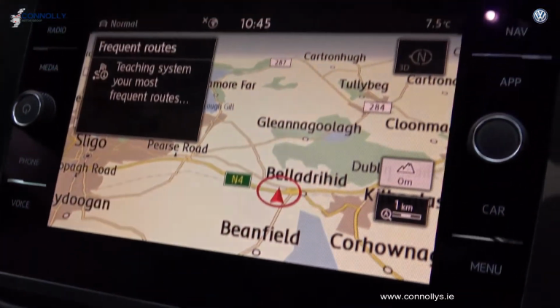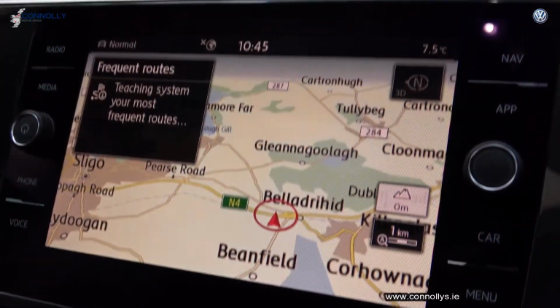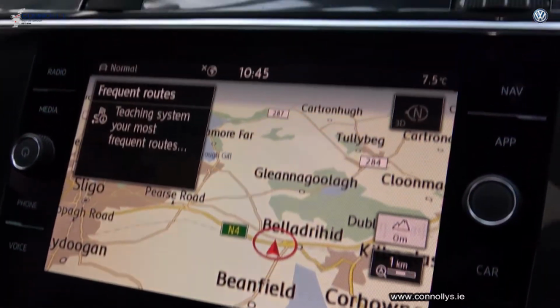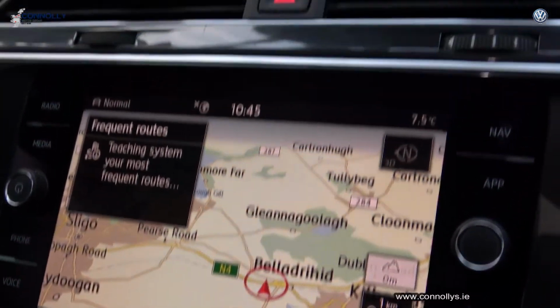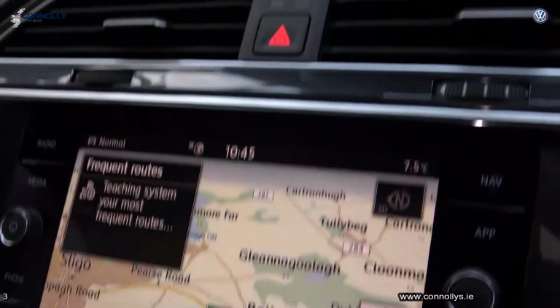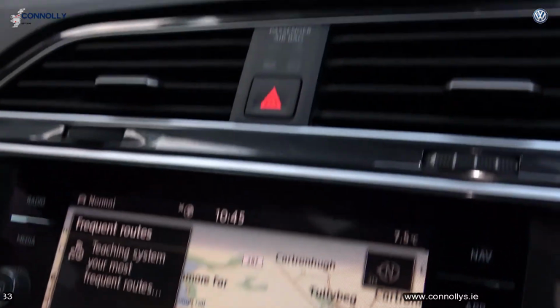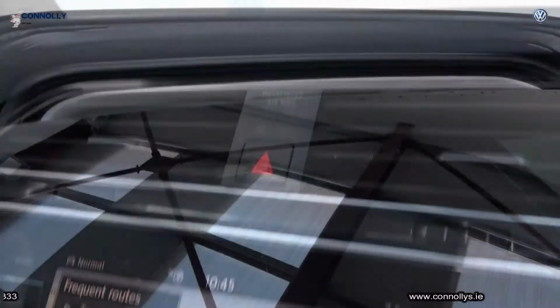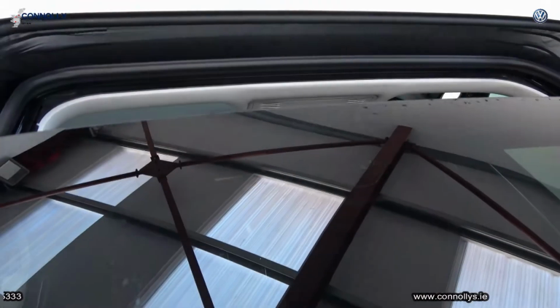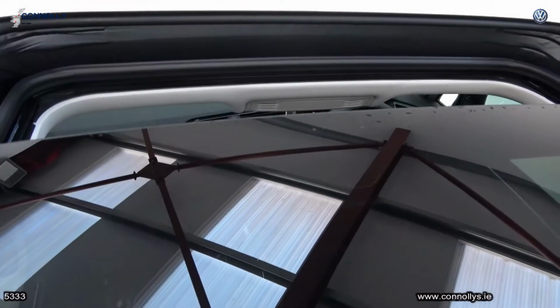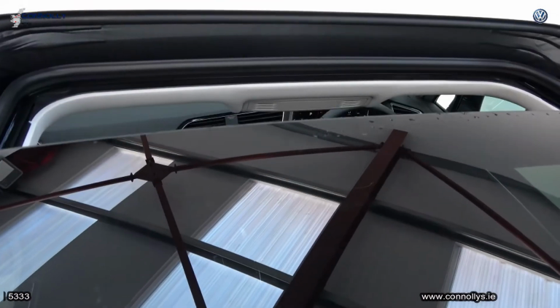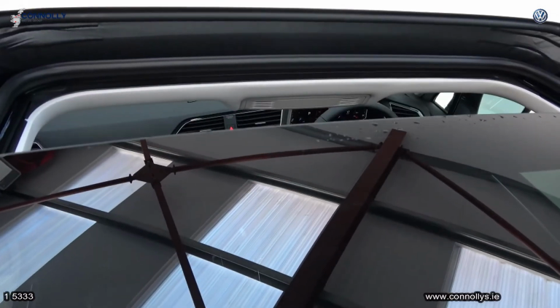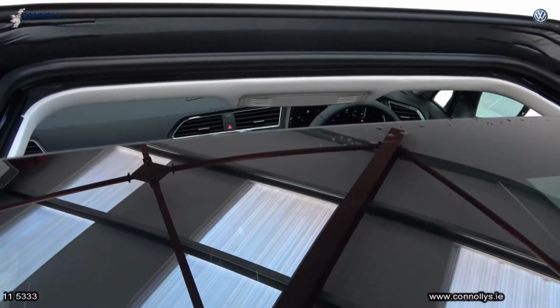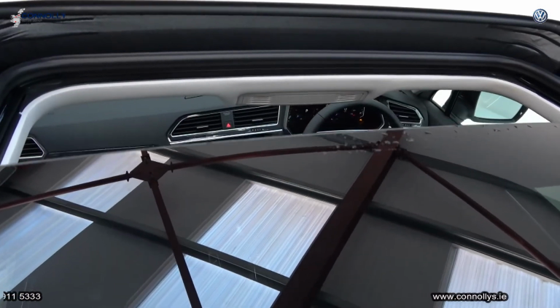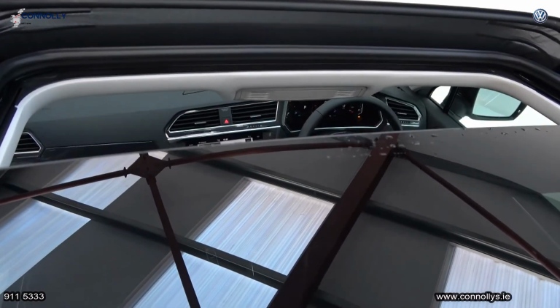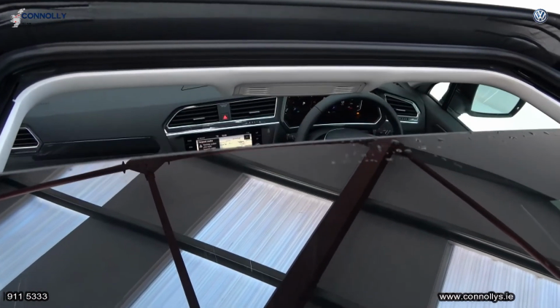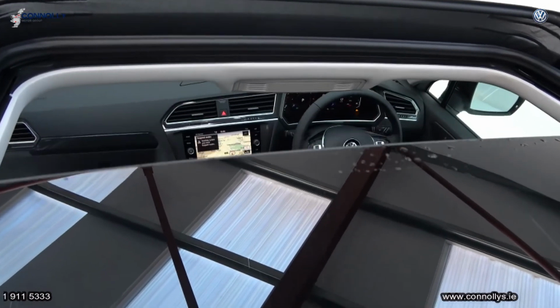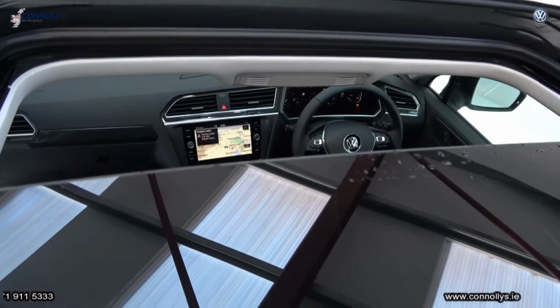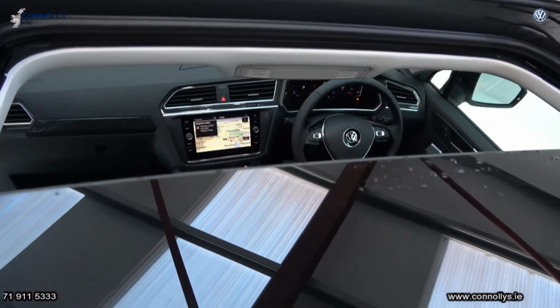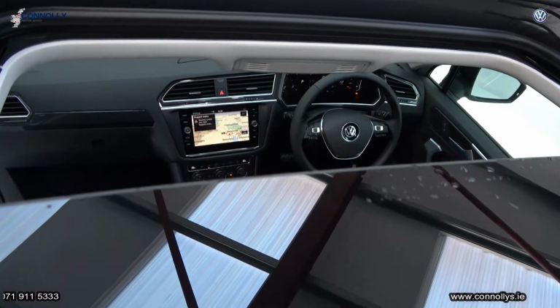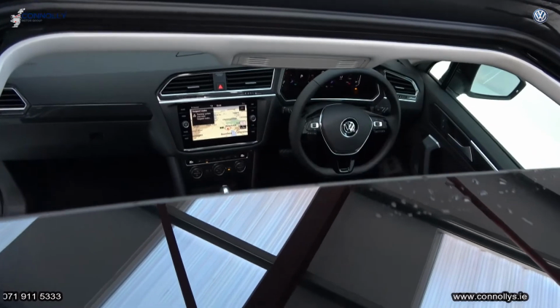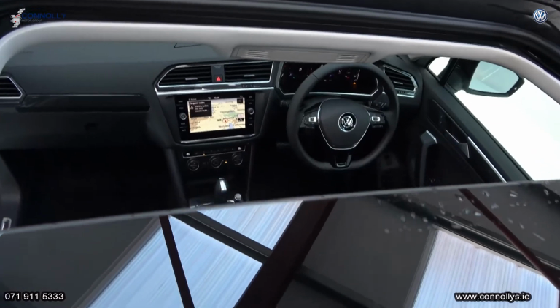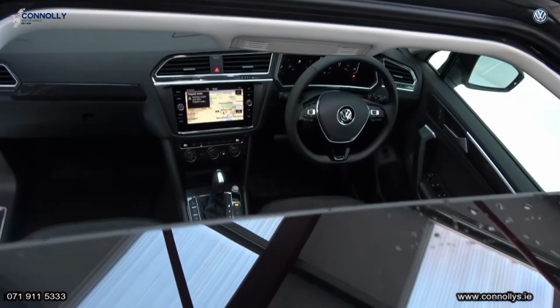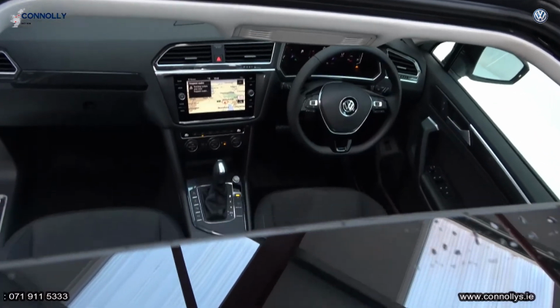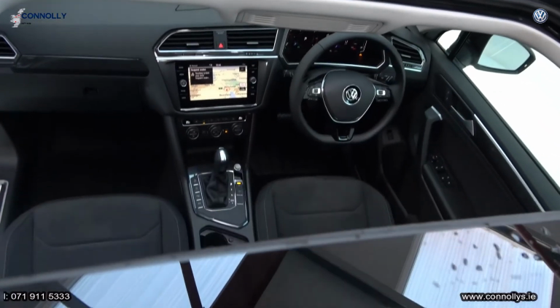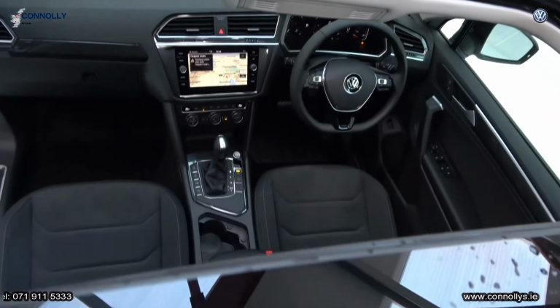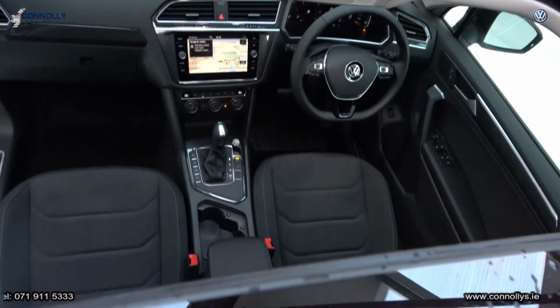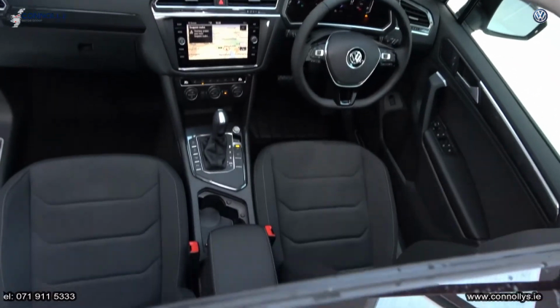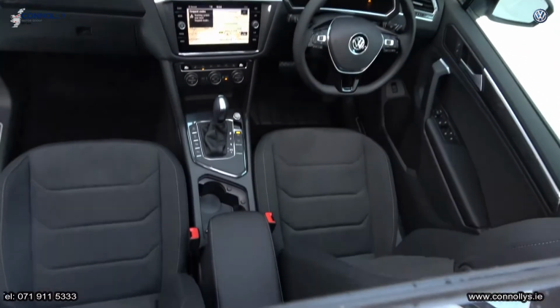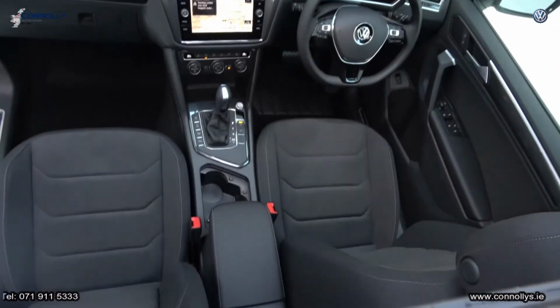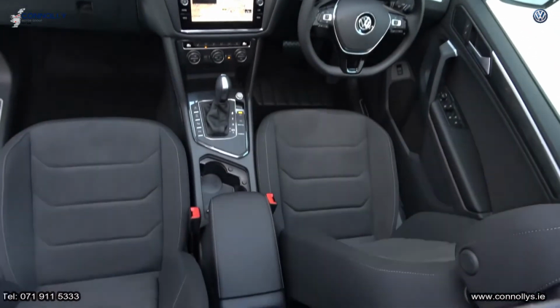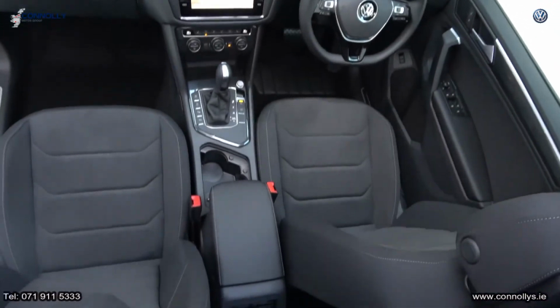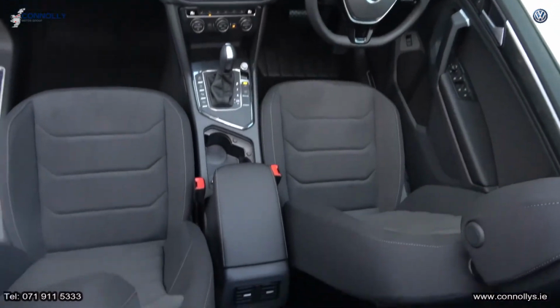The vehicle hosts many features. For further details, please call our sales team on 071-911-5333.